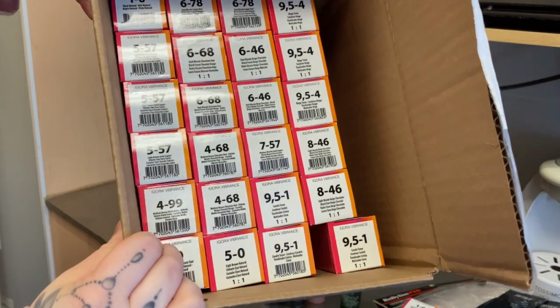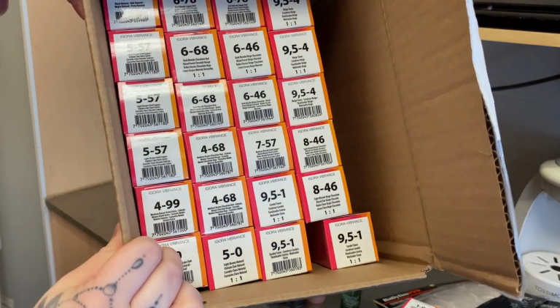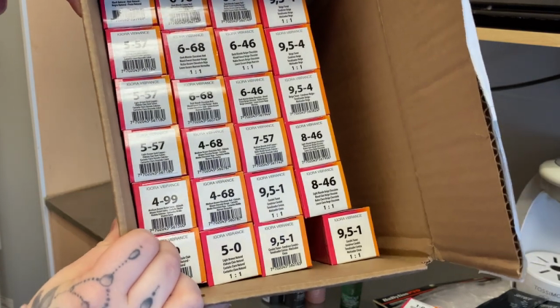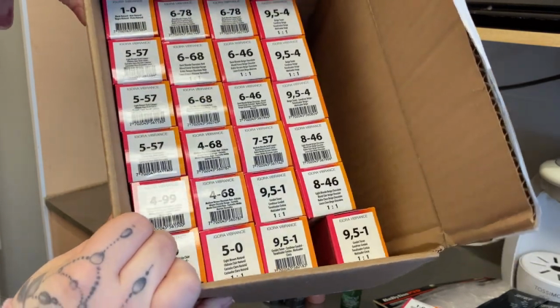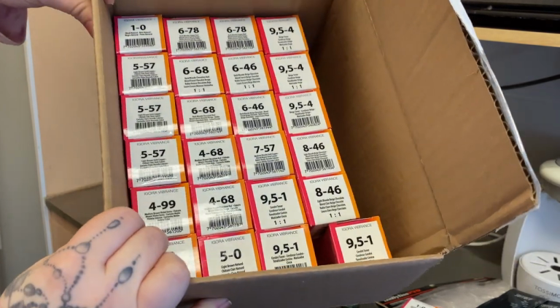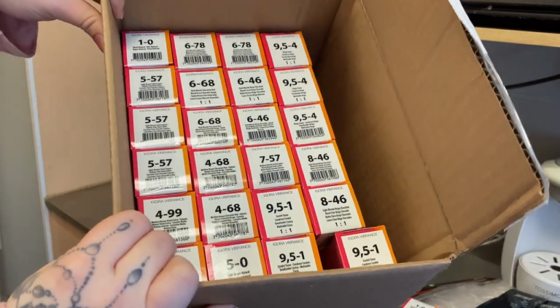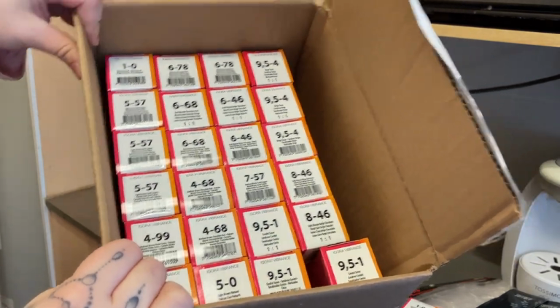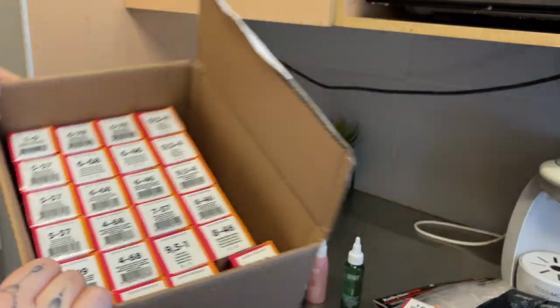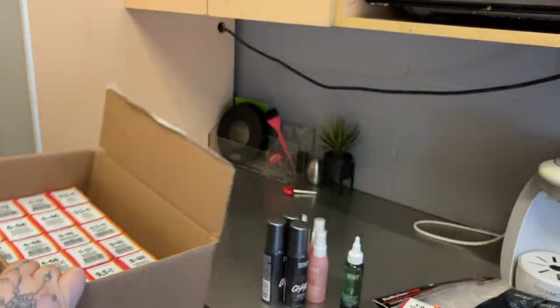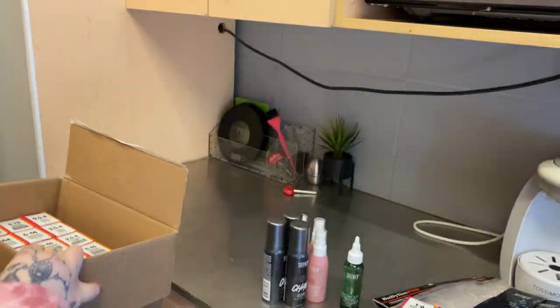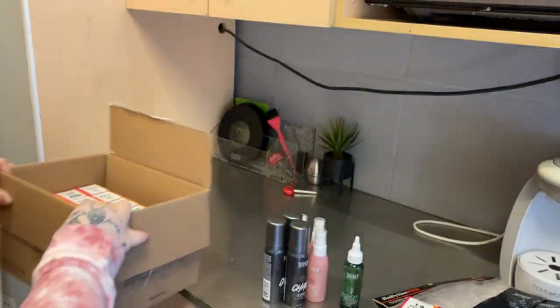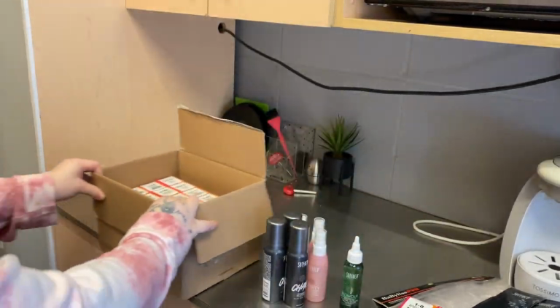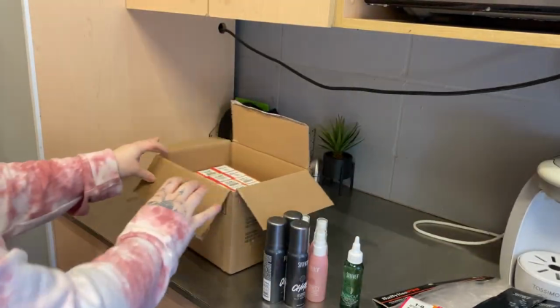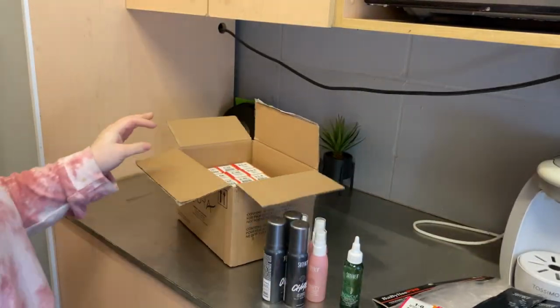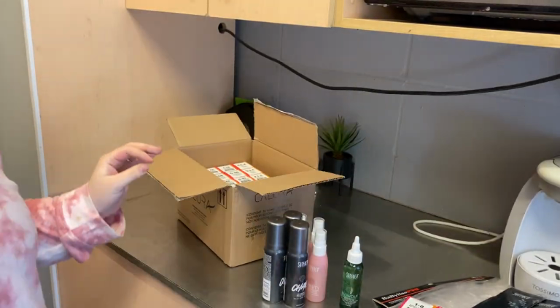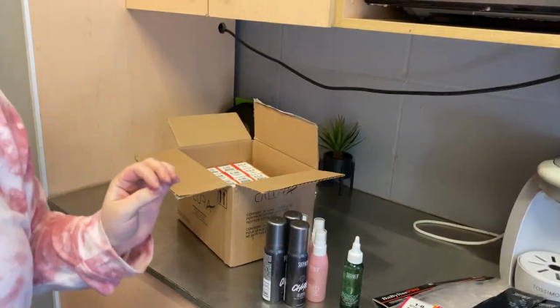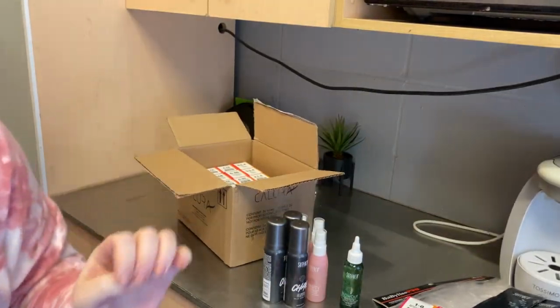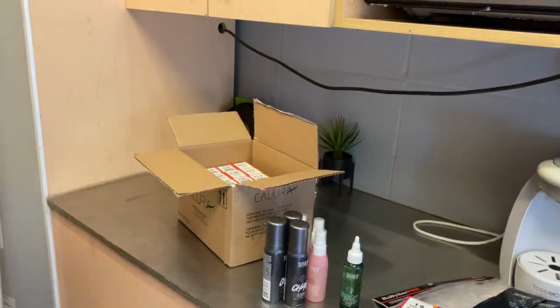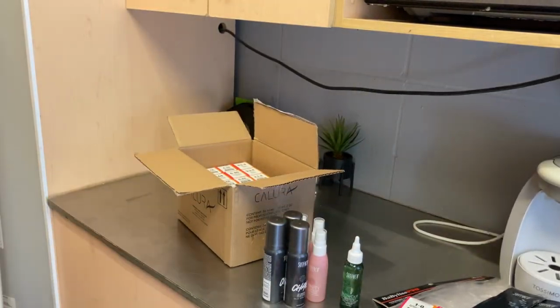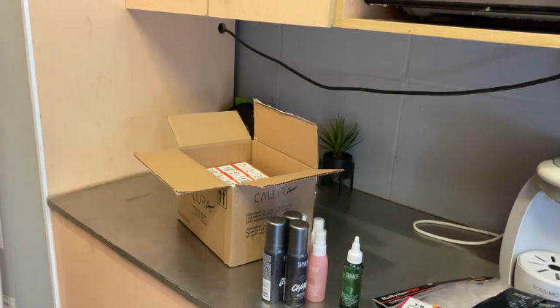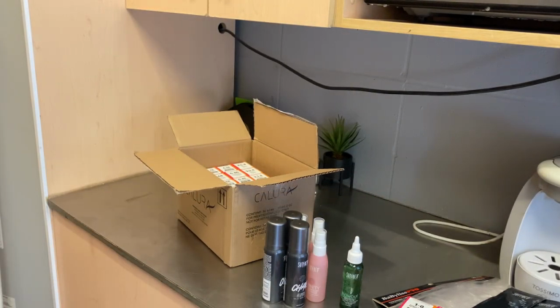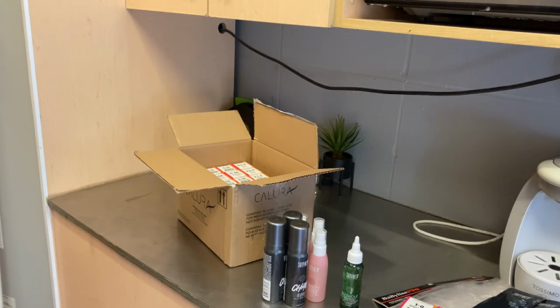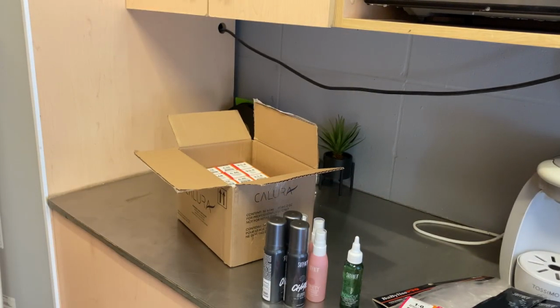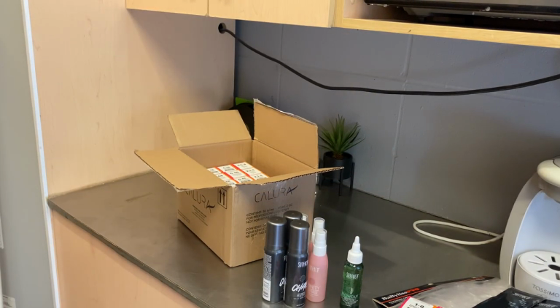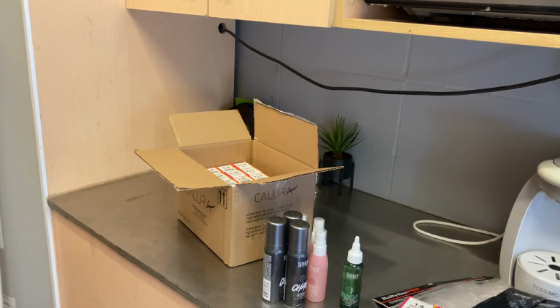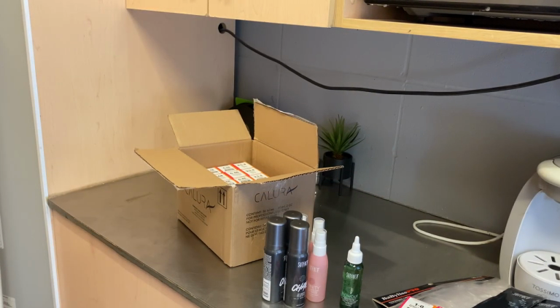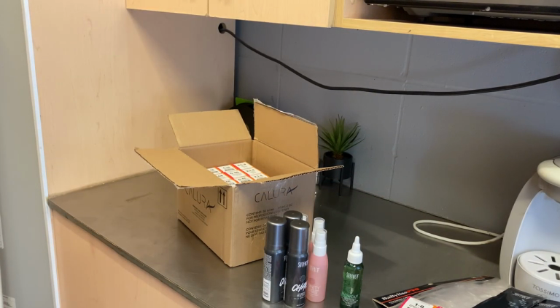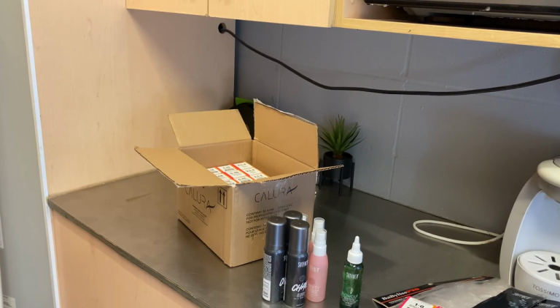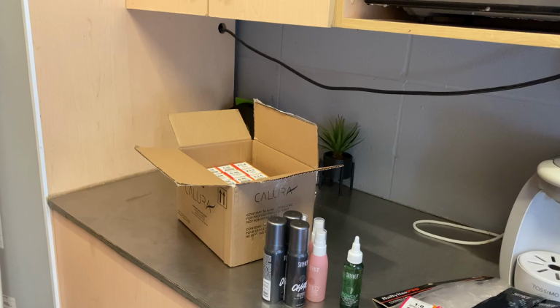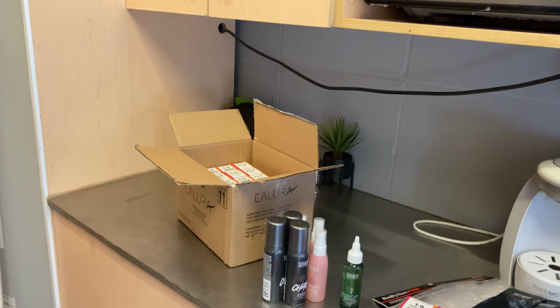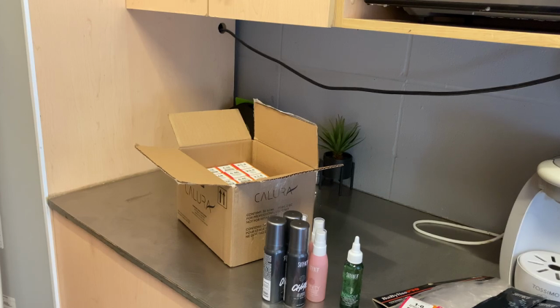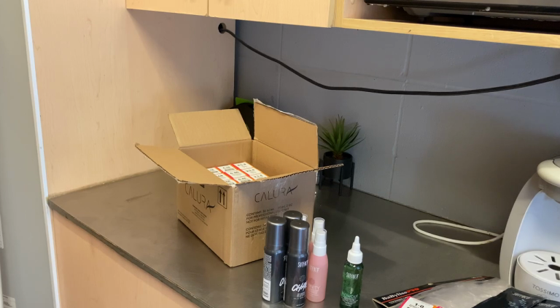And then we got all this color — not too much, just to fill in a few gaps for the week. All right, last box.